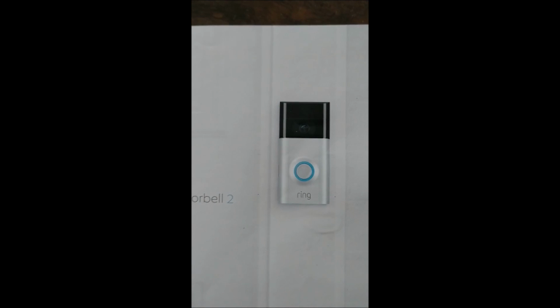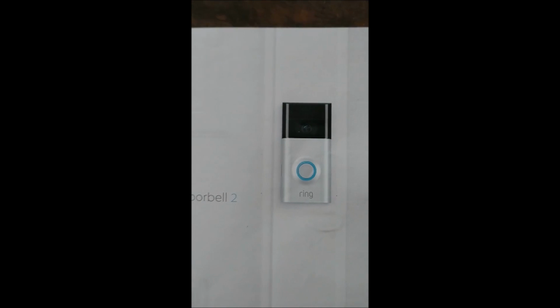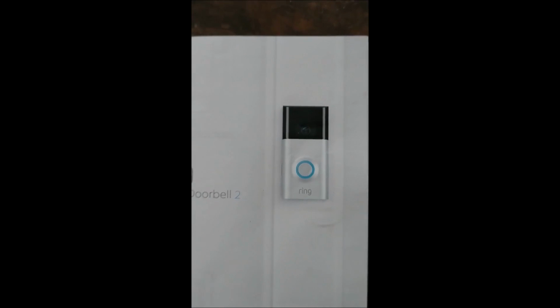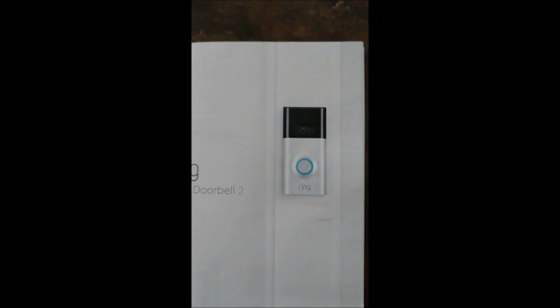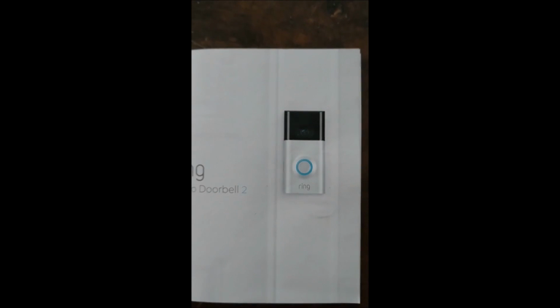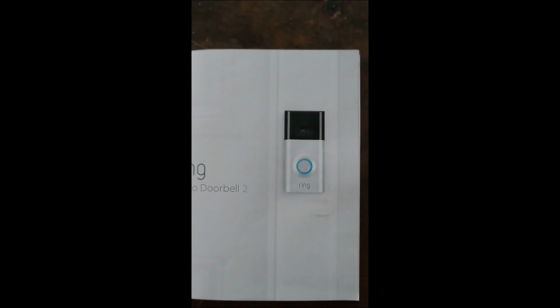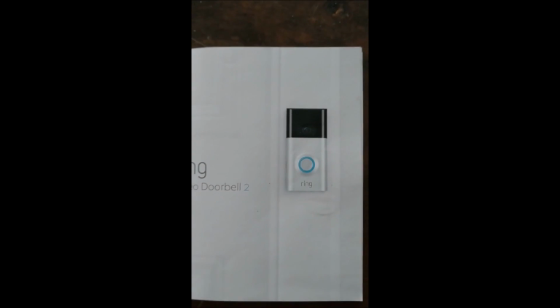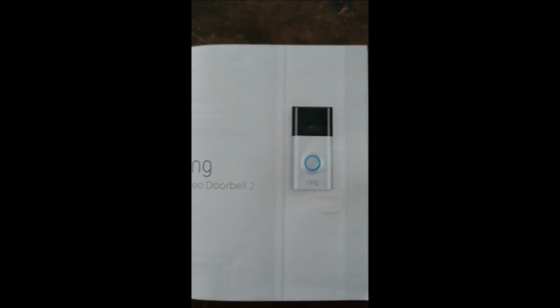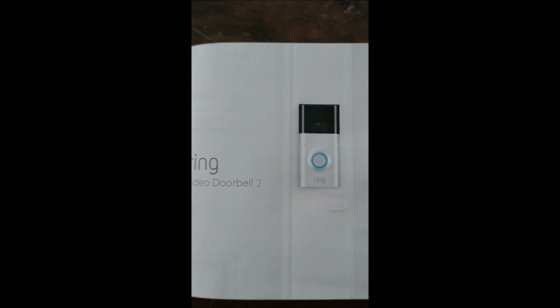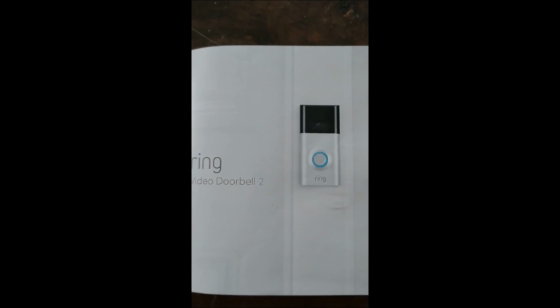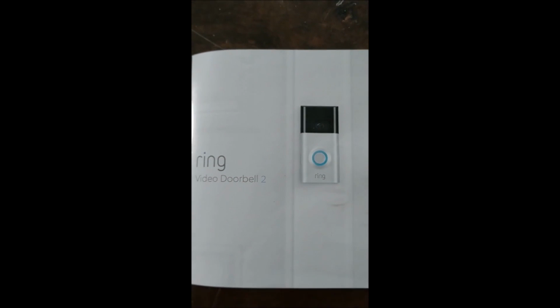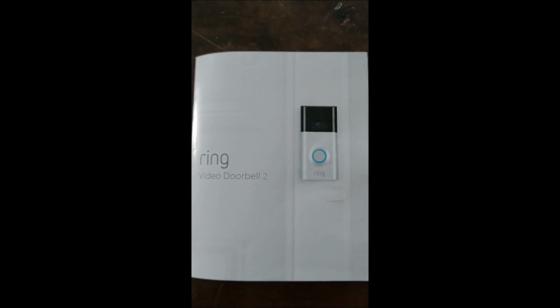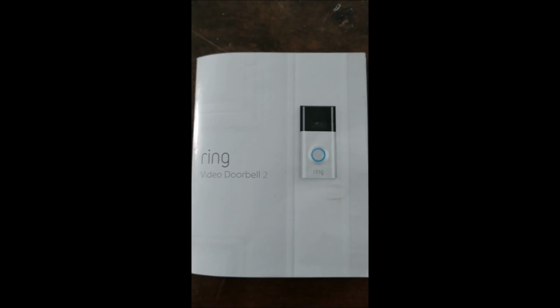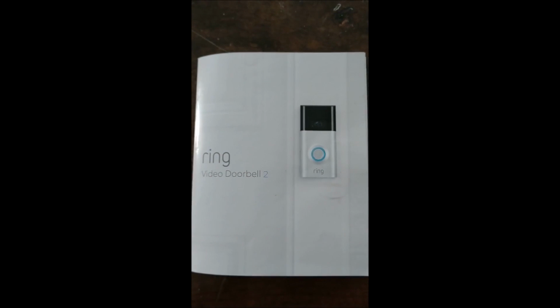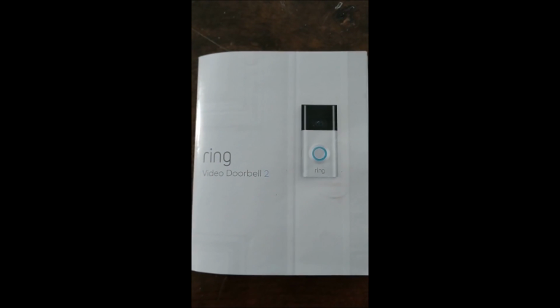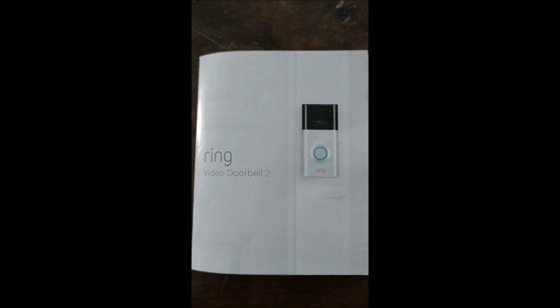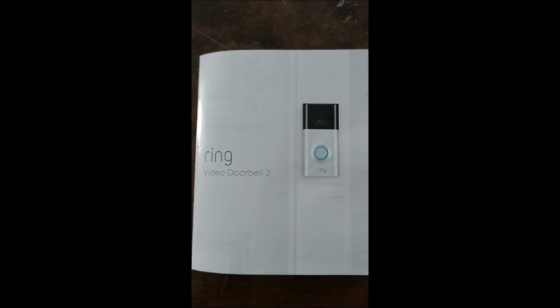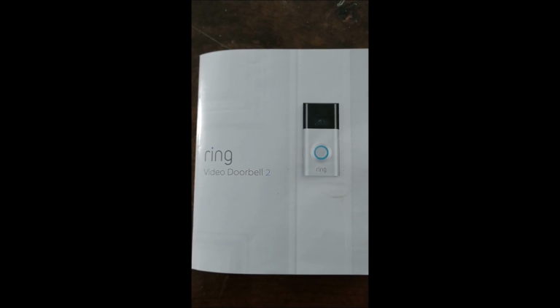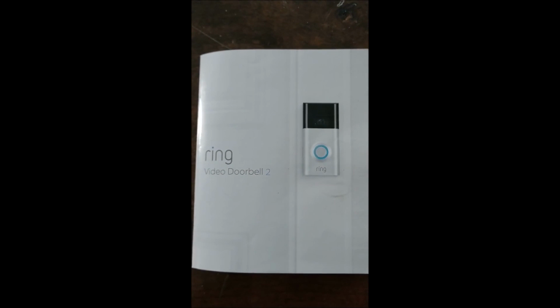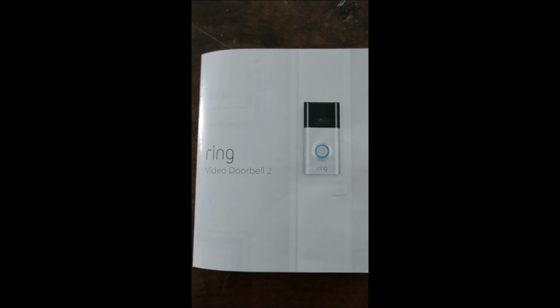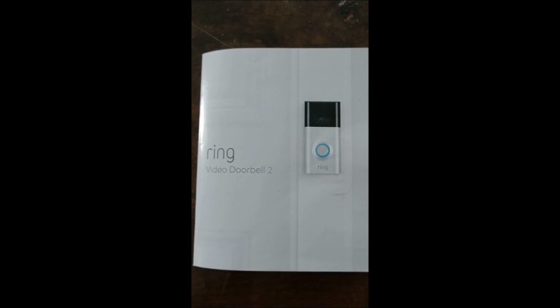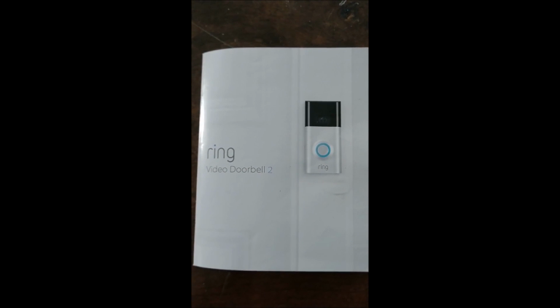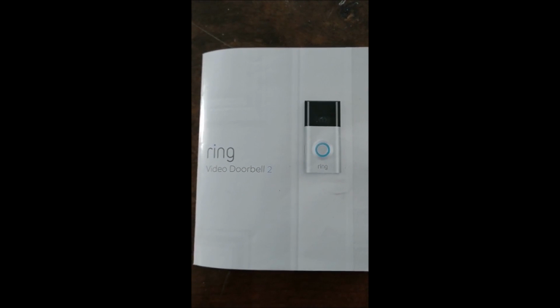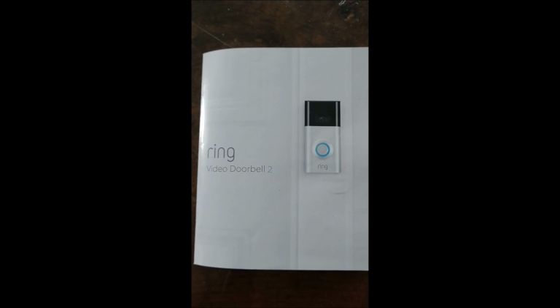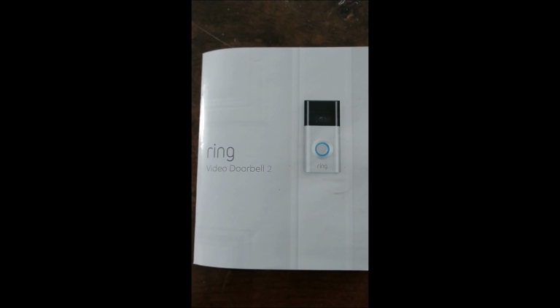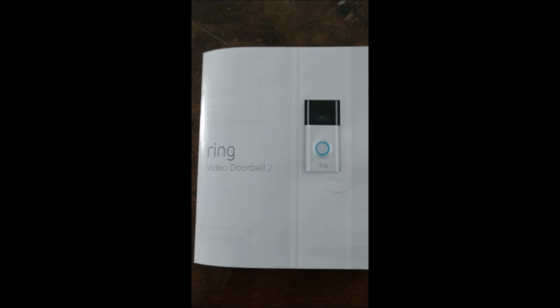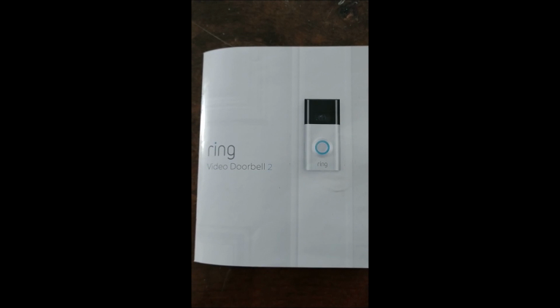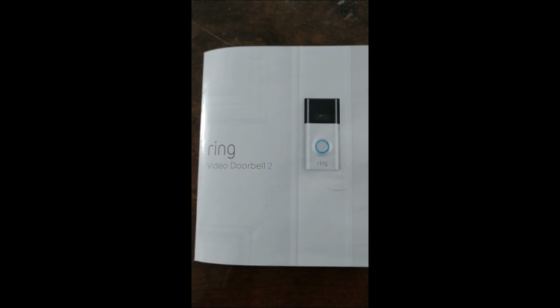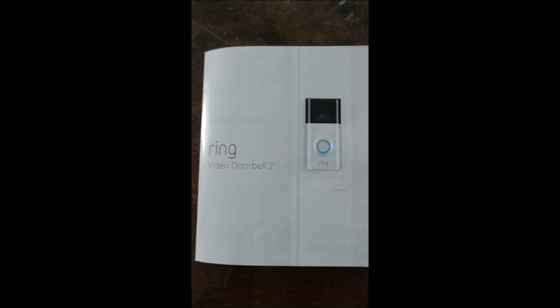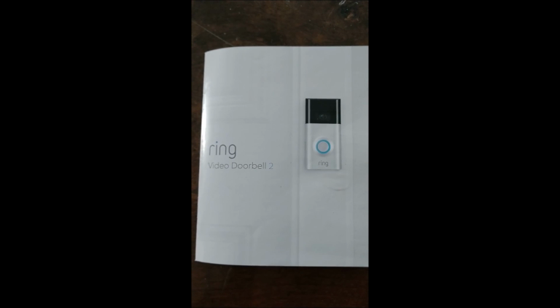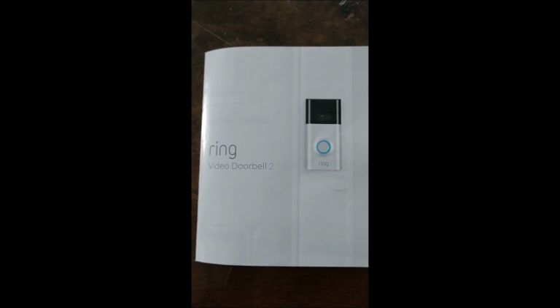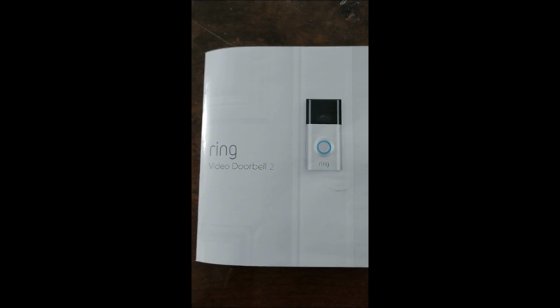Today I'm going to be installing the Ring Video Doorbell 2.